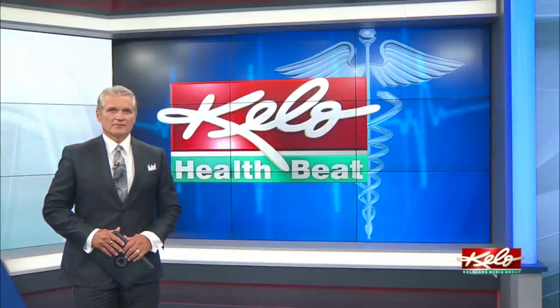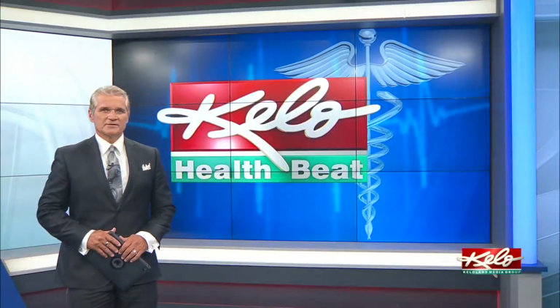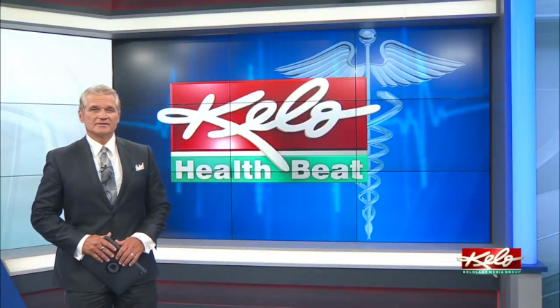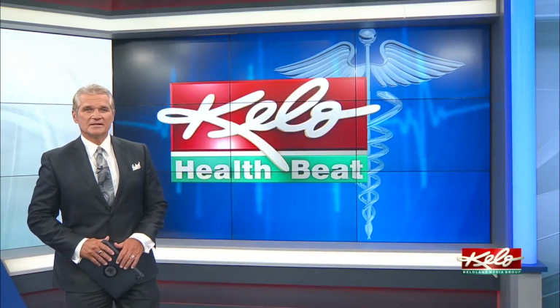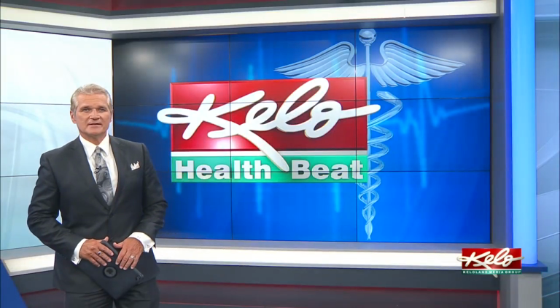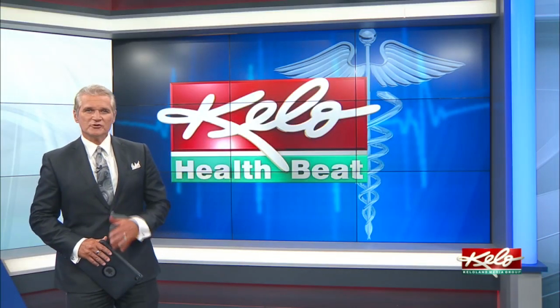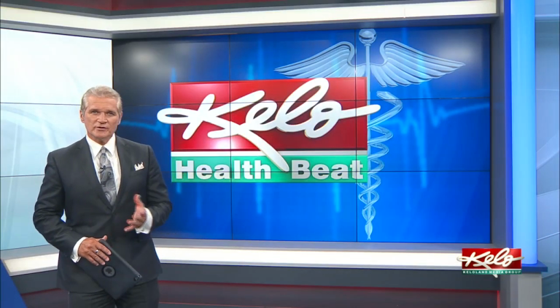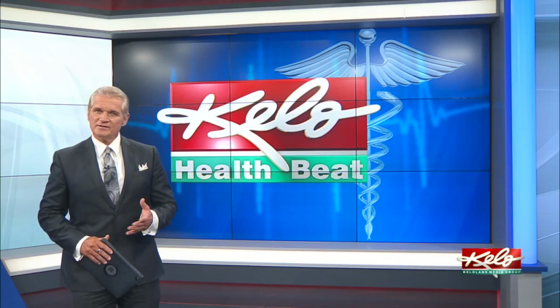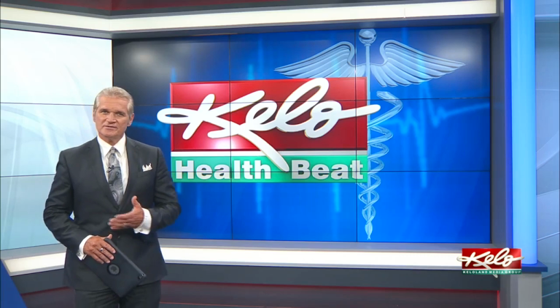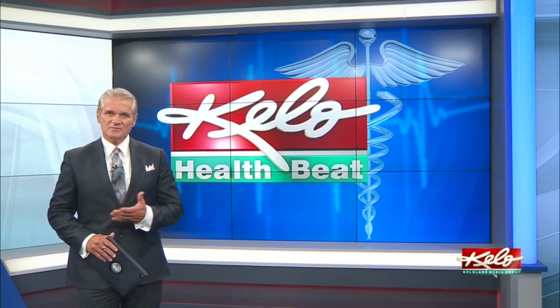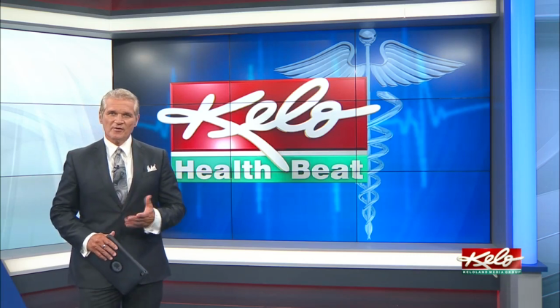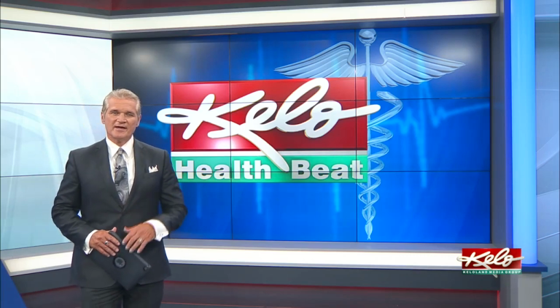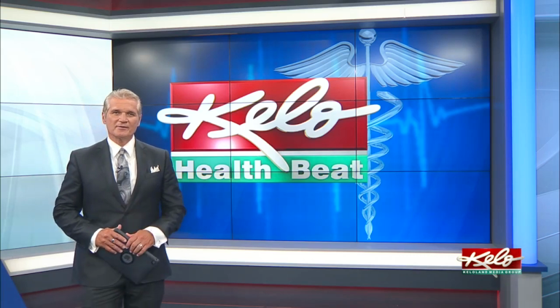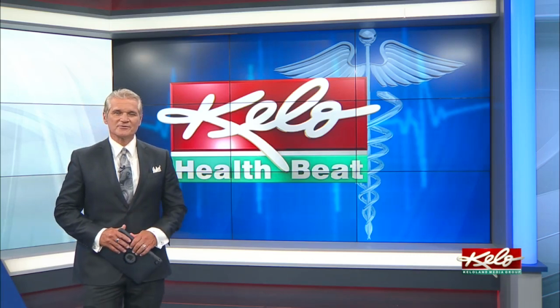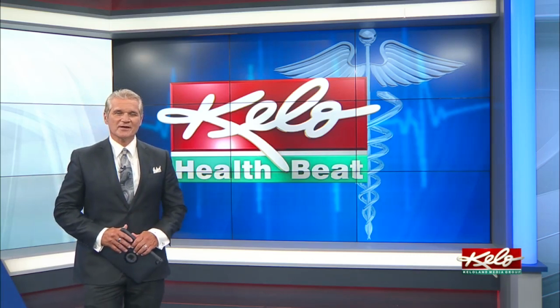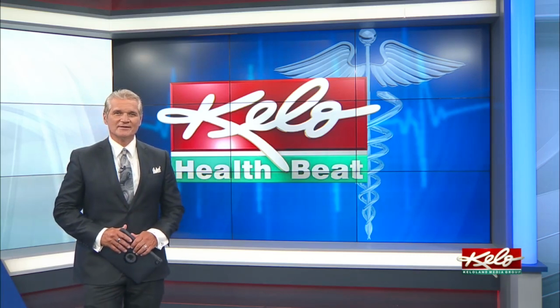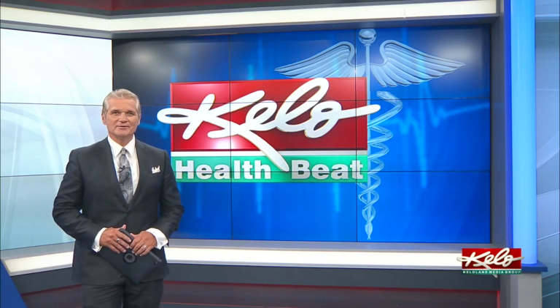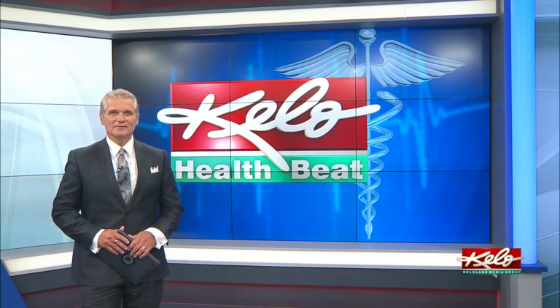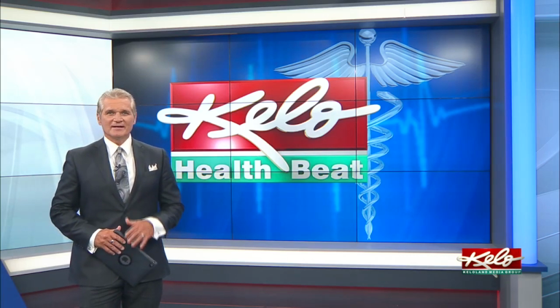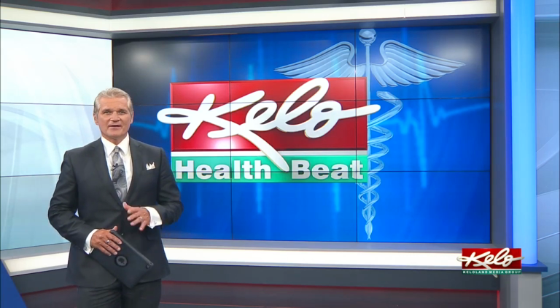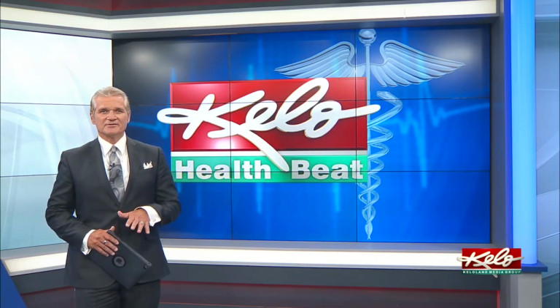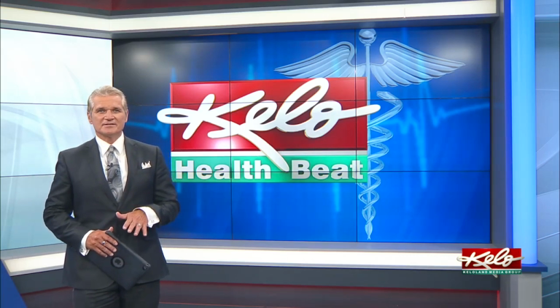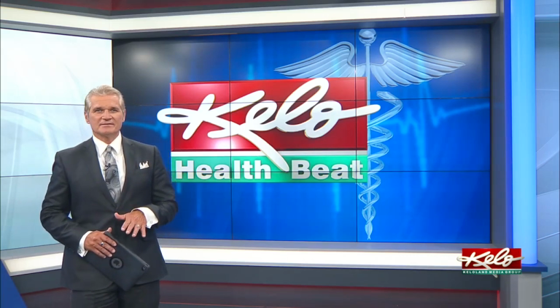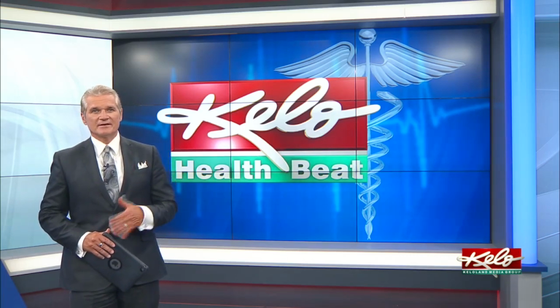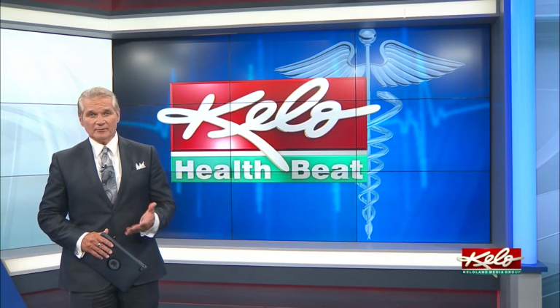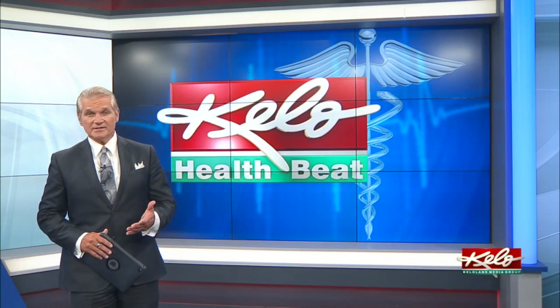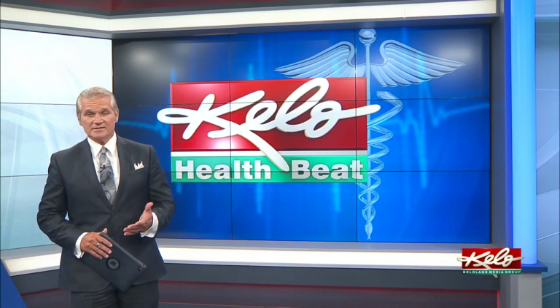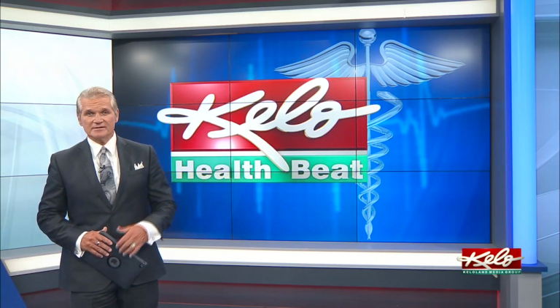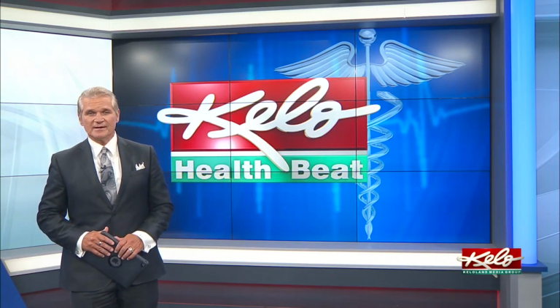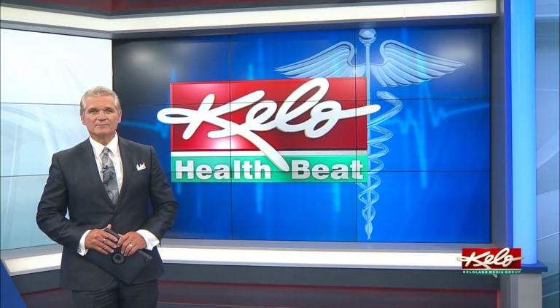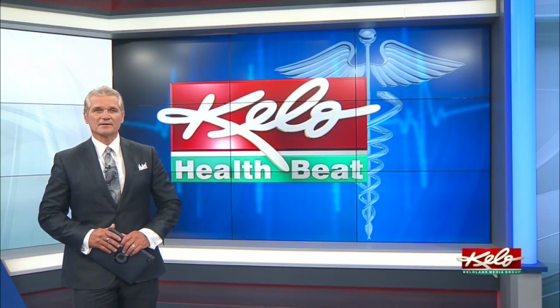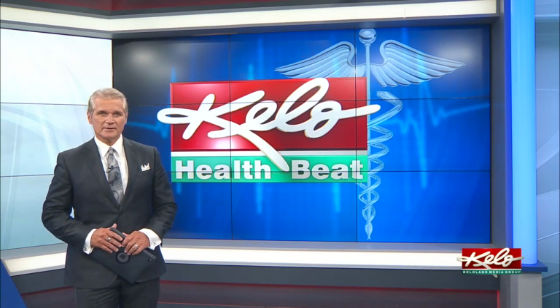Krogstad says that a treat such as a small candy bar is OK too. In fact, she says it helps teach kids about moderation.